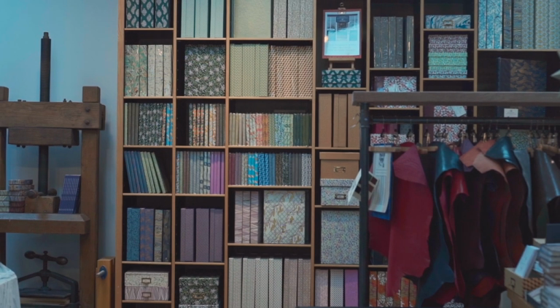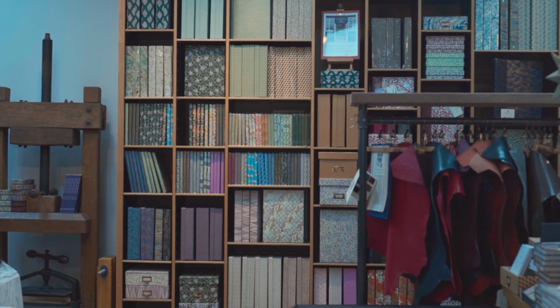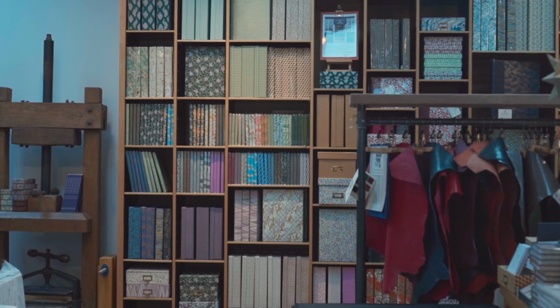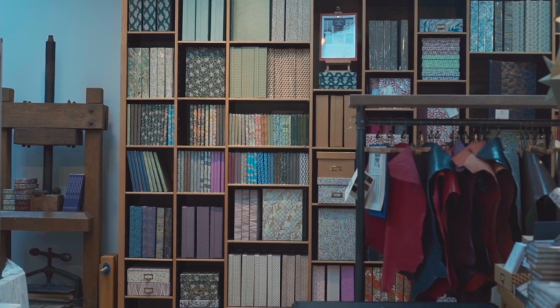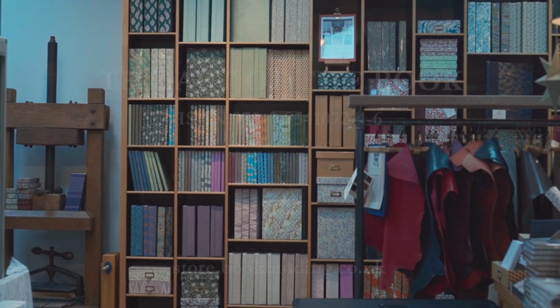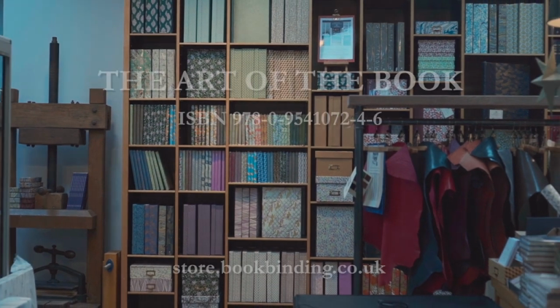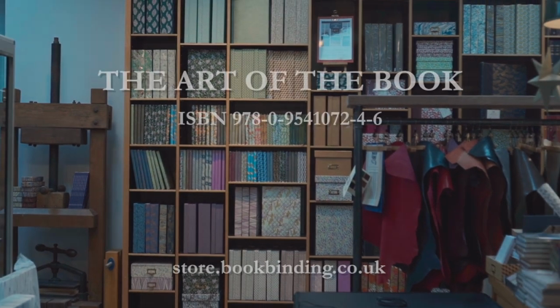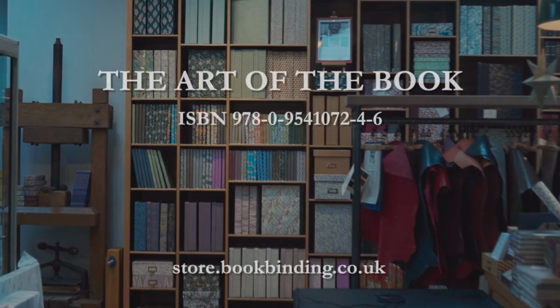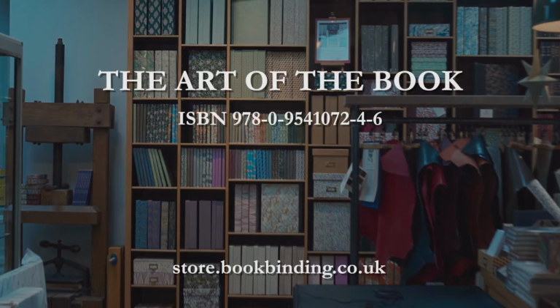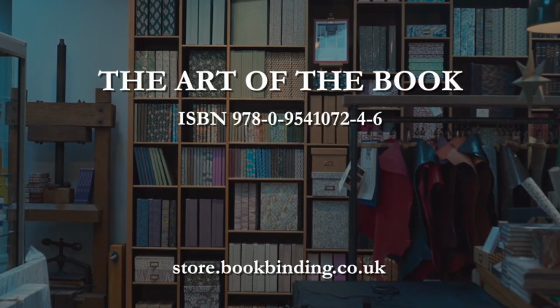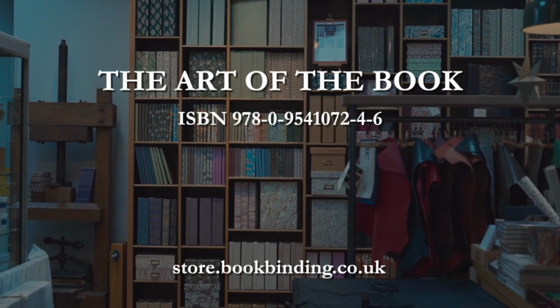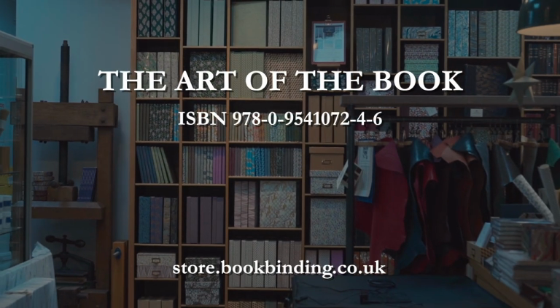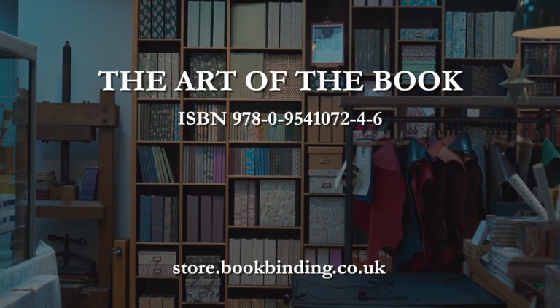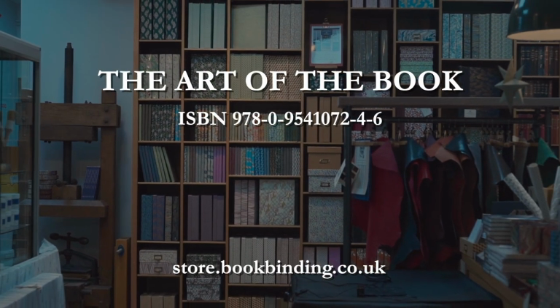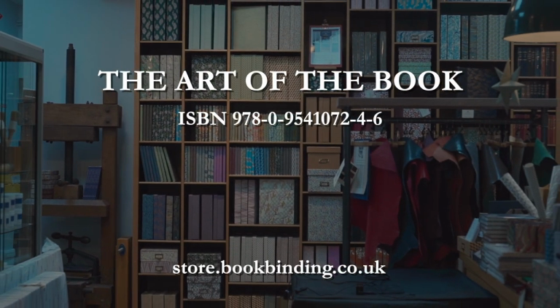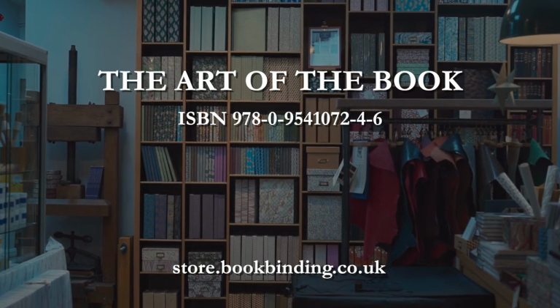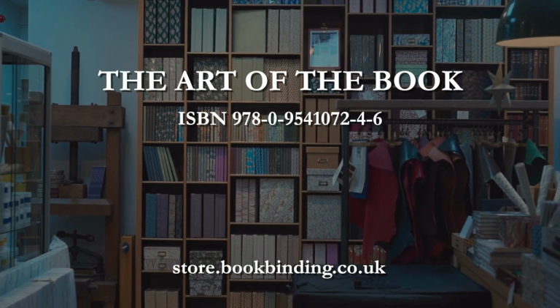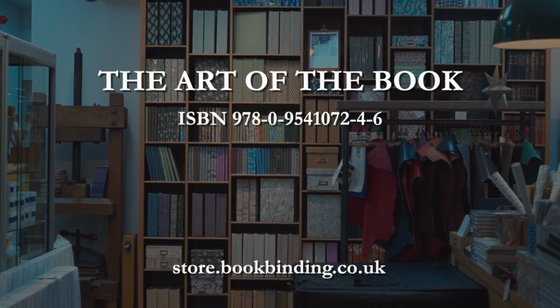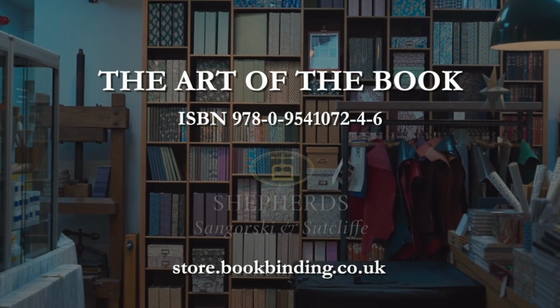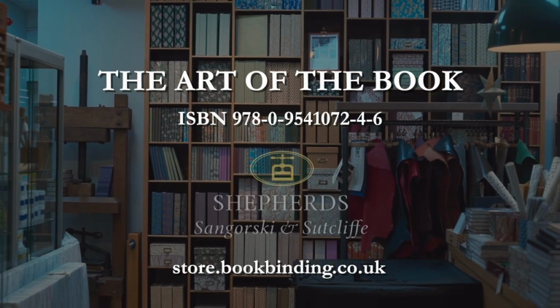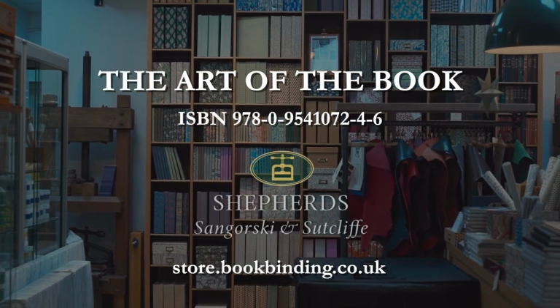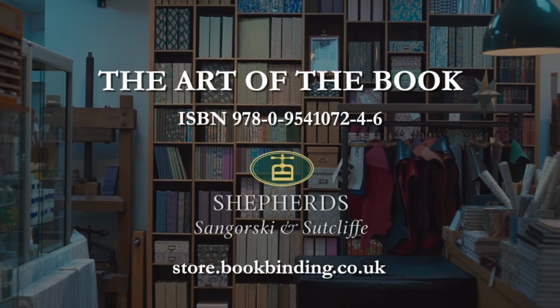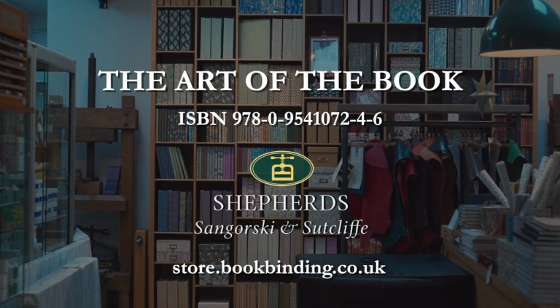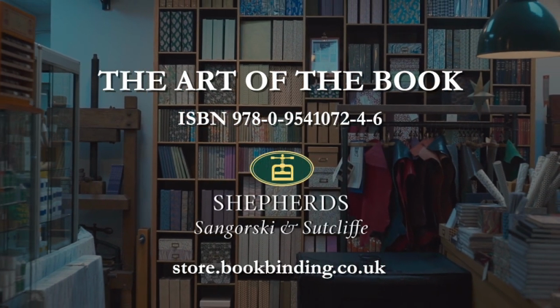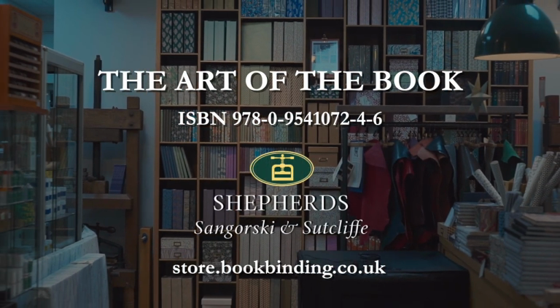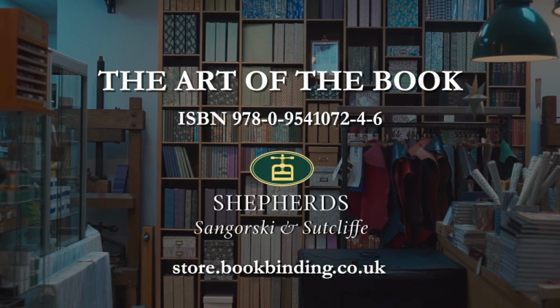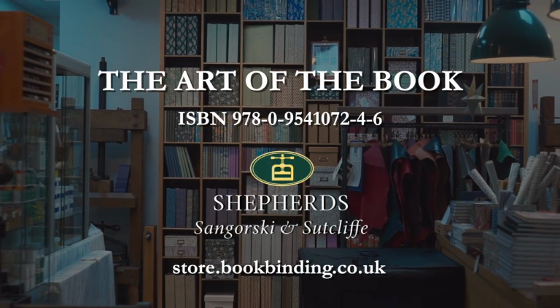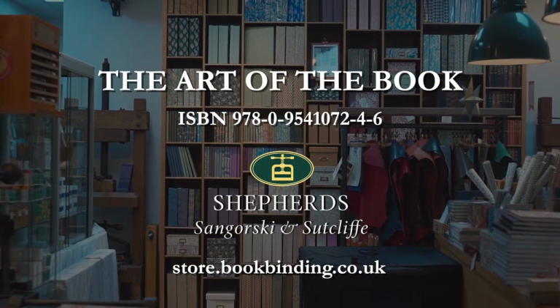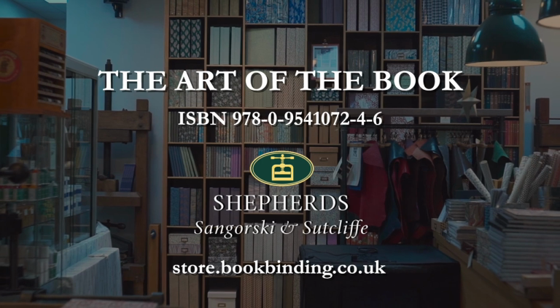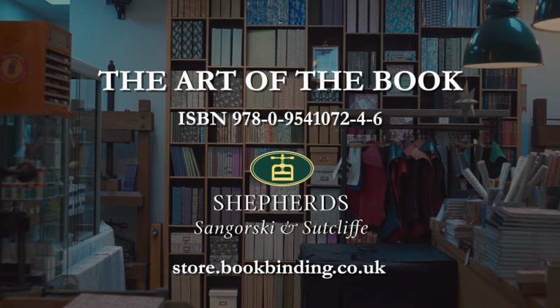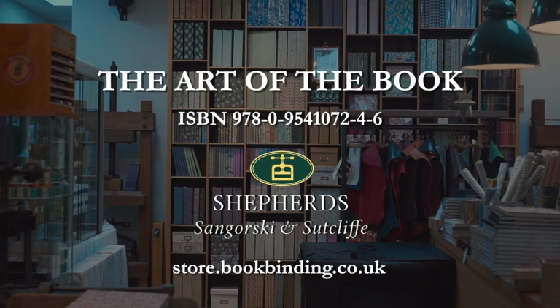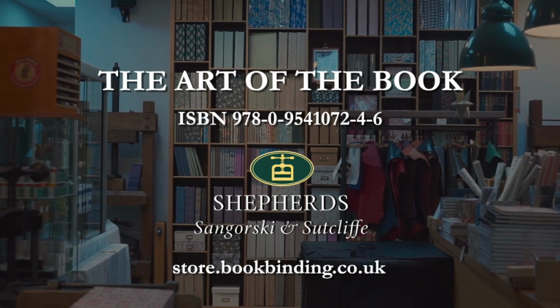You will find more information on The Art of the Book on our website. The art of the book is just the beginning.